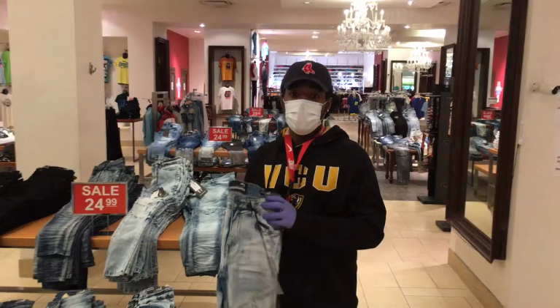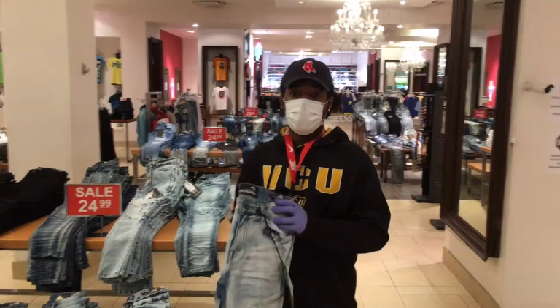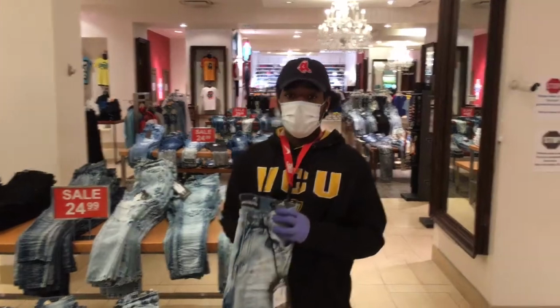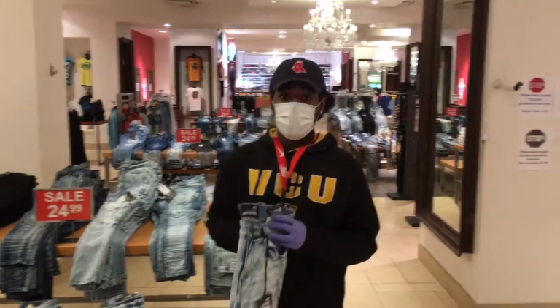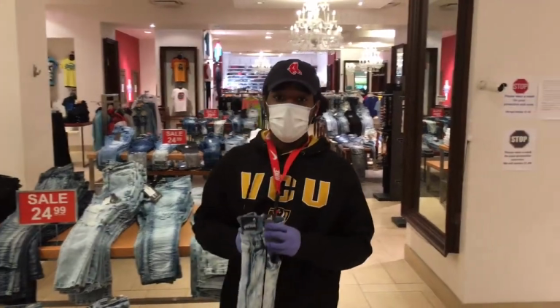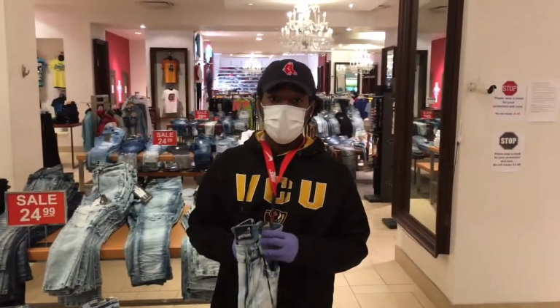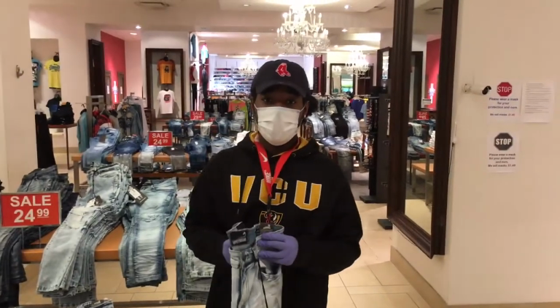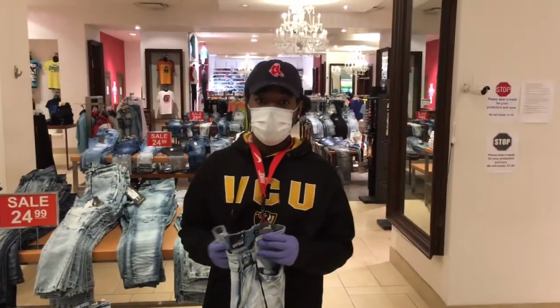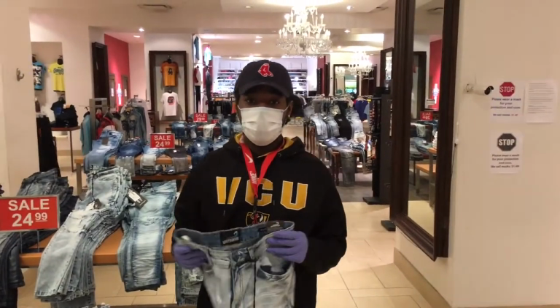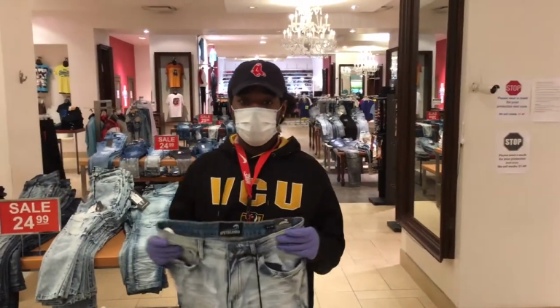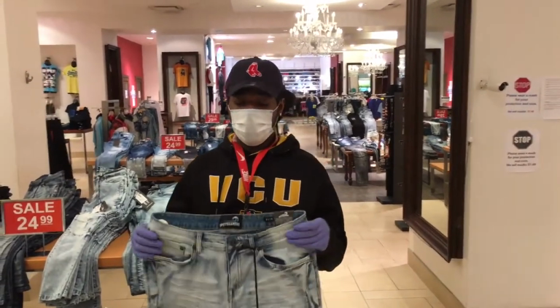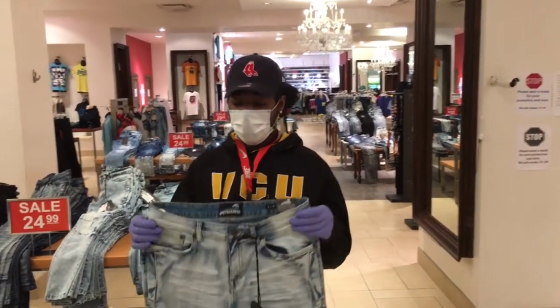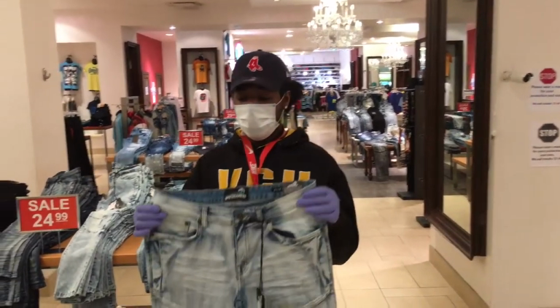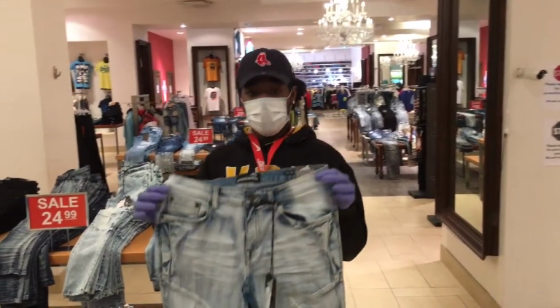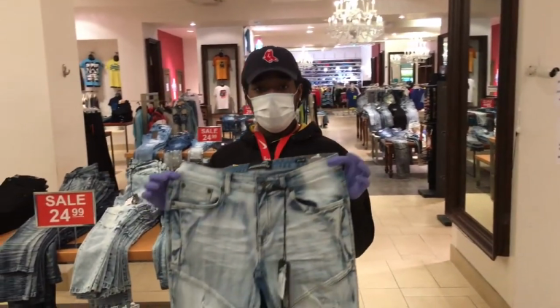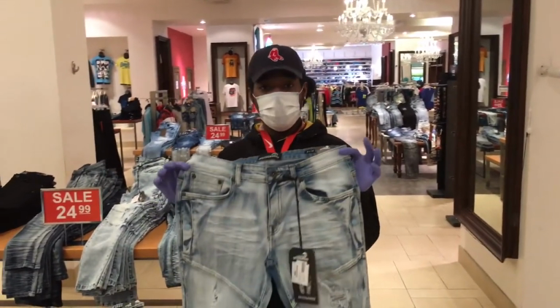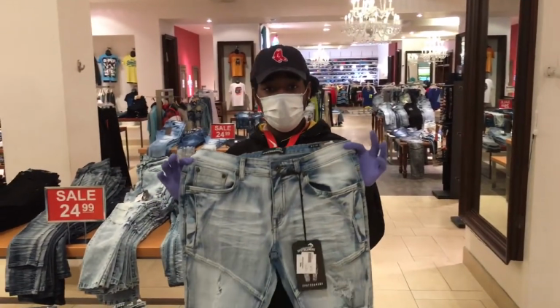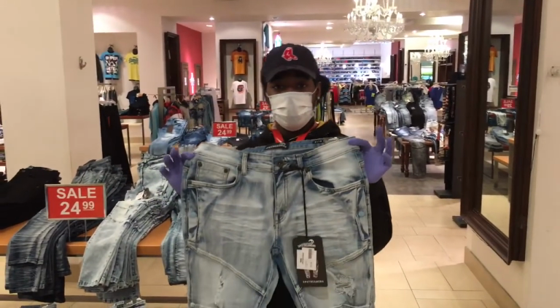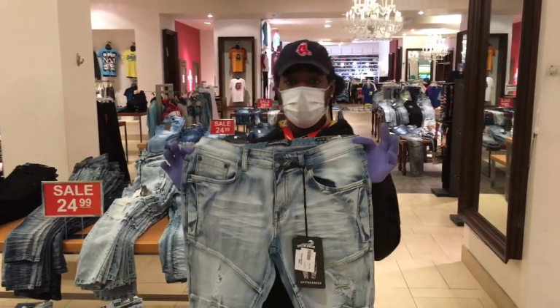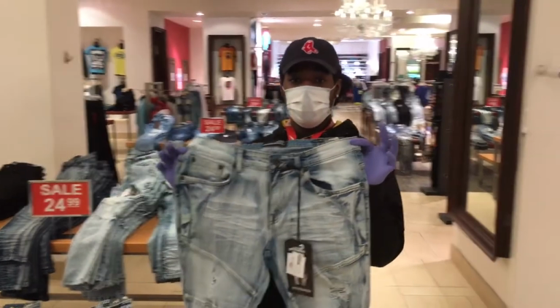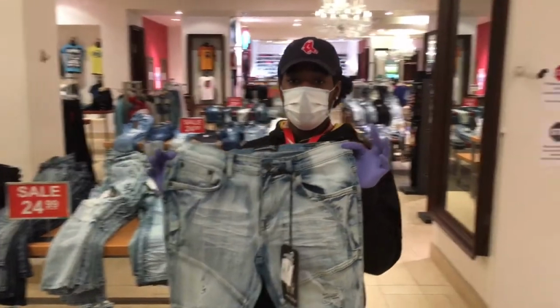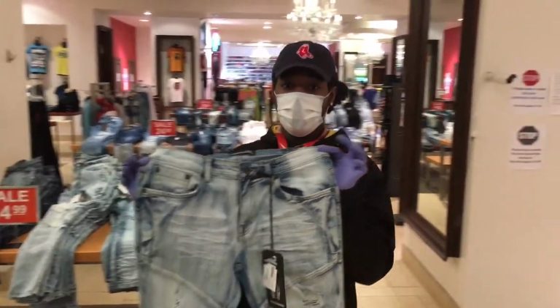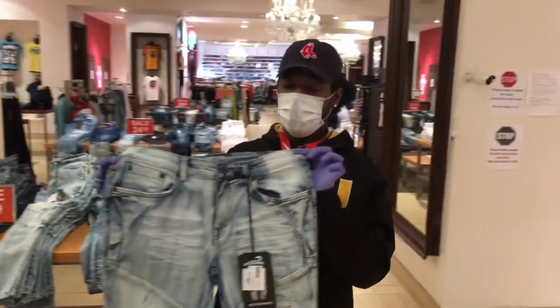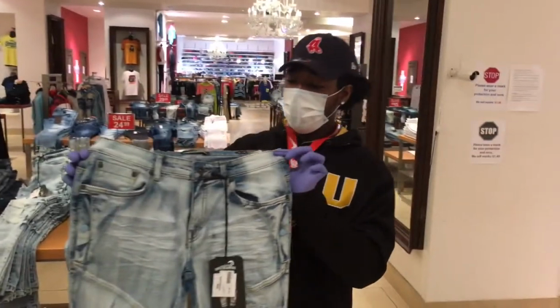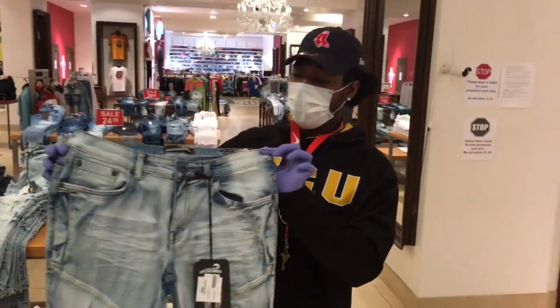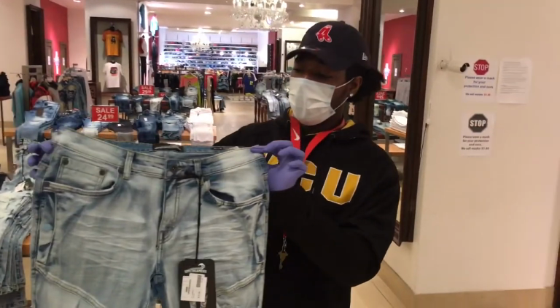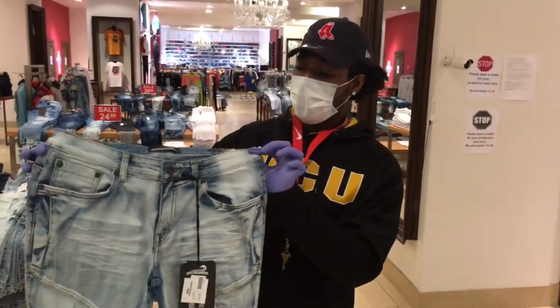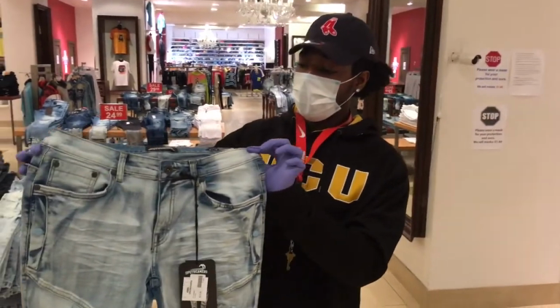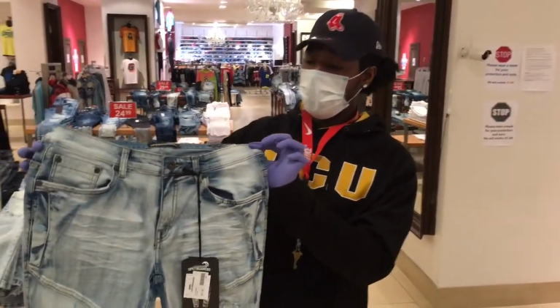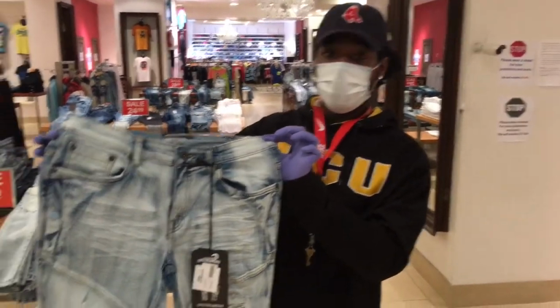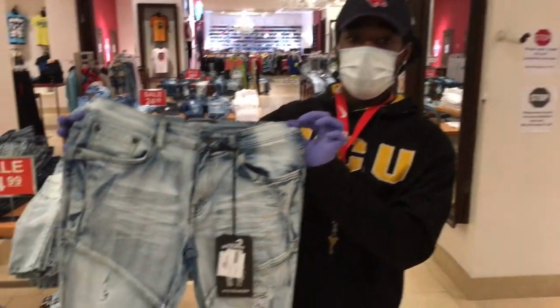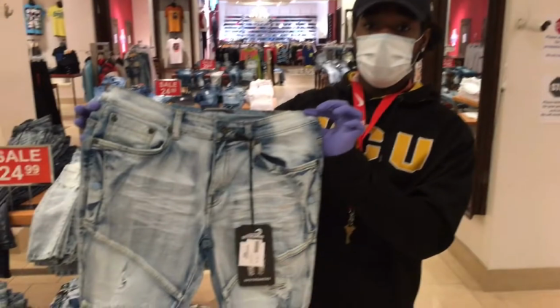My name is Raheem and I work at Upstreamers. These are our jeans, our Upstreamer jeans. These are our light sand blue jeans.